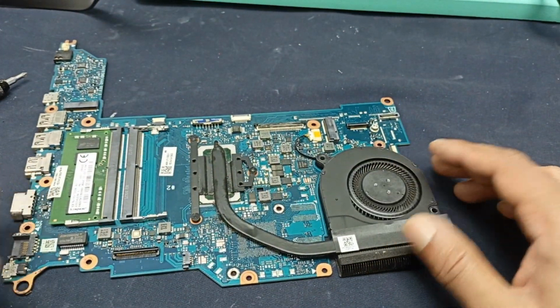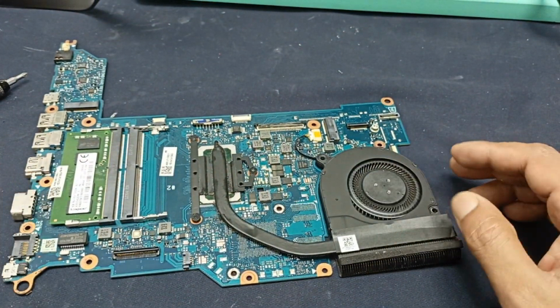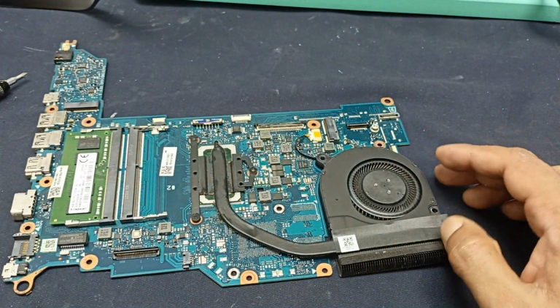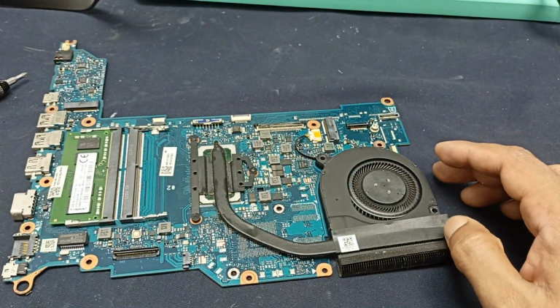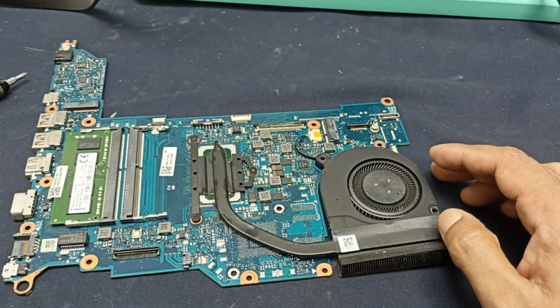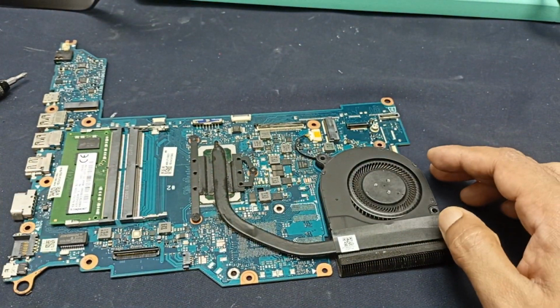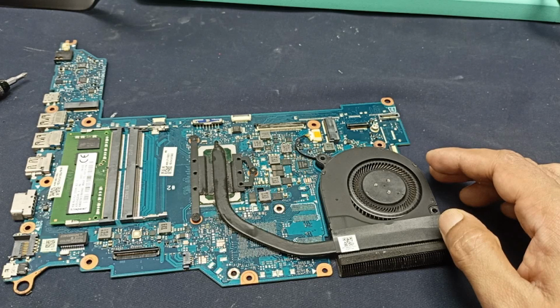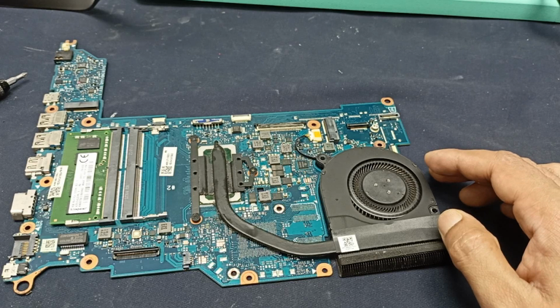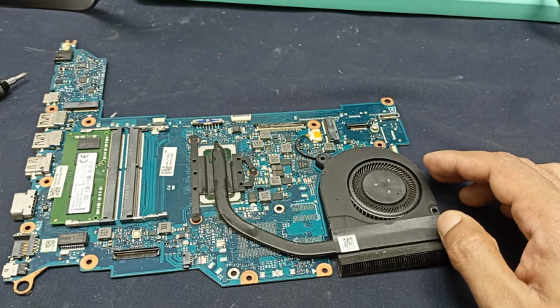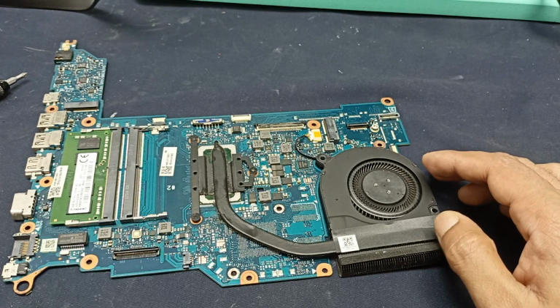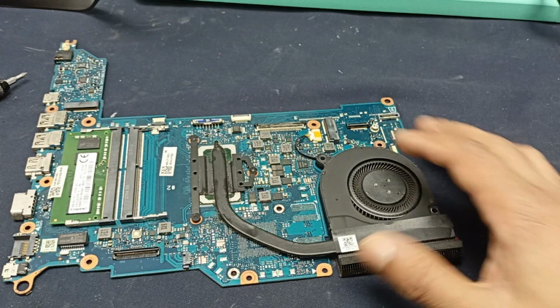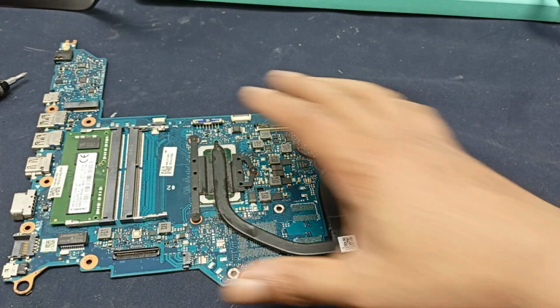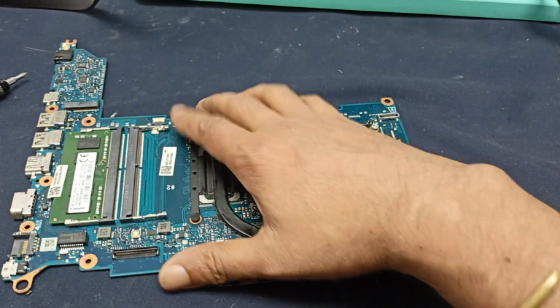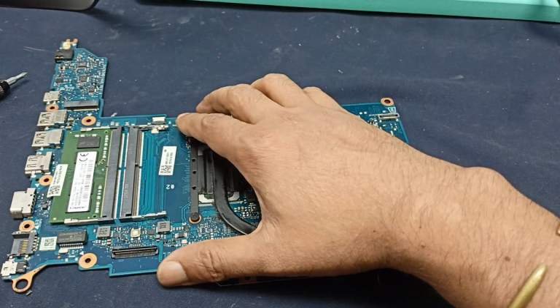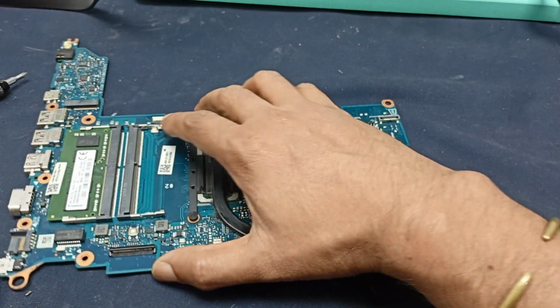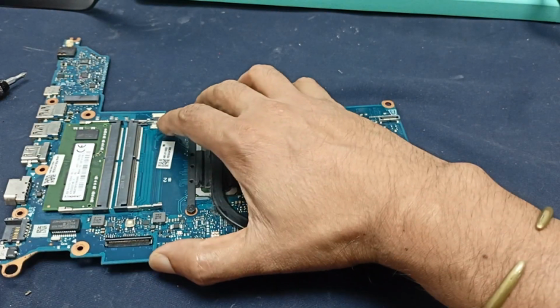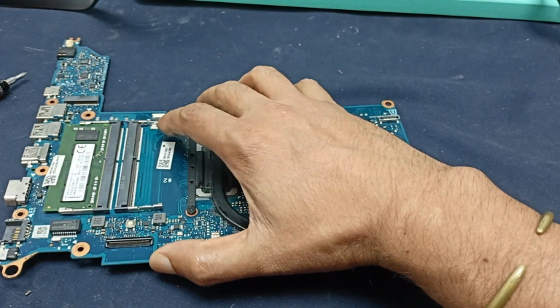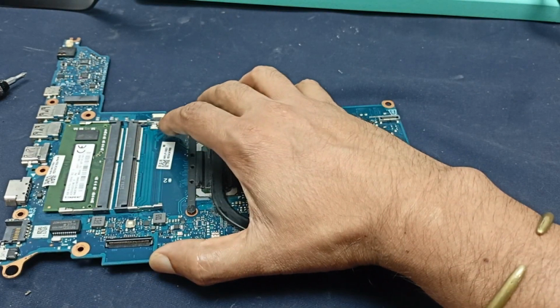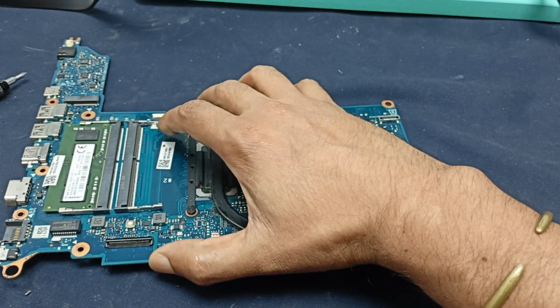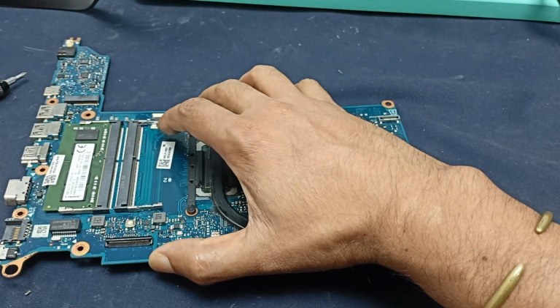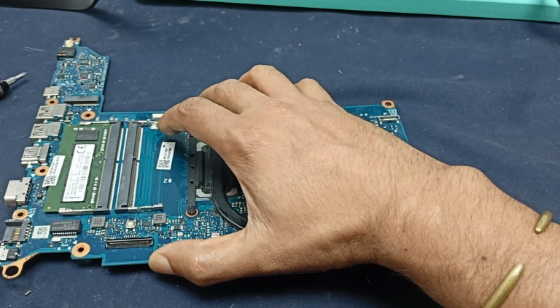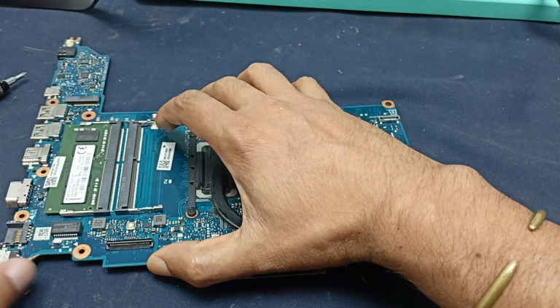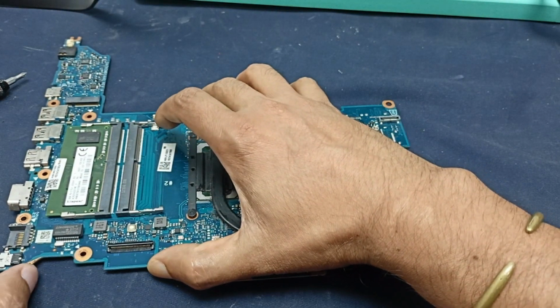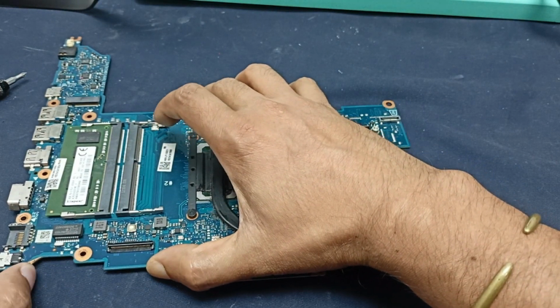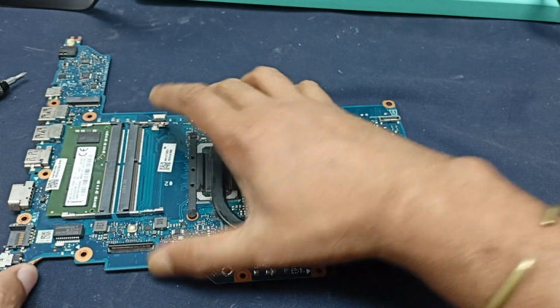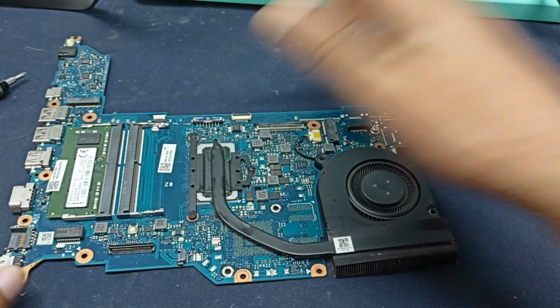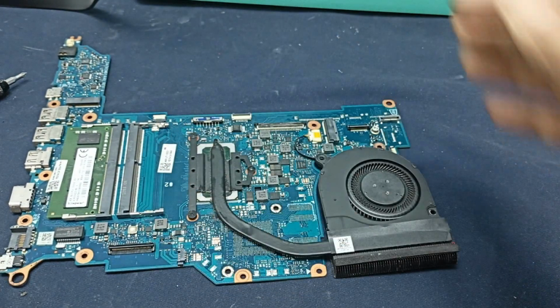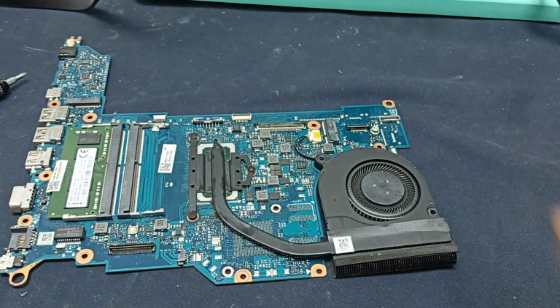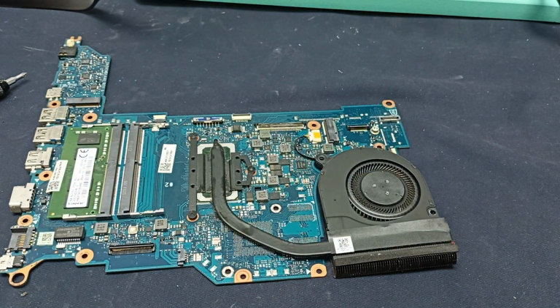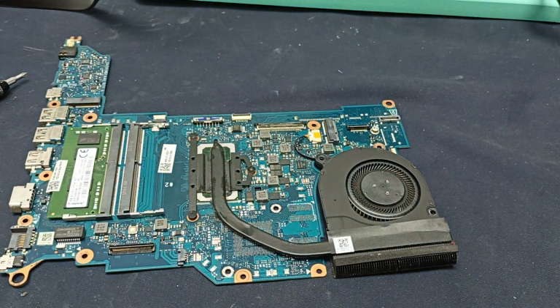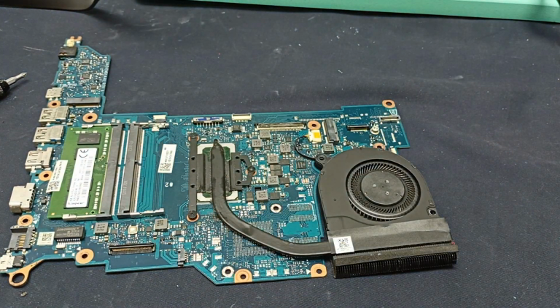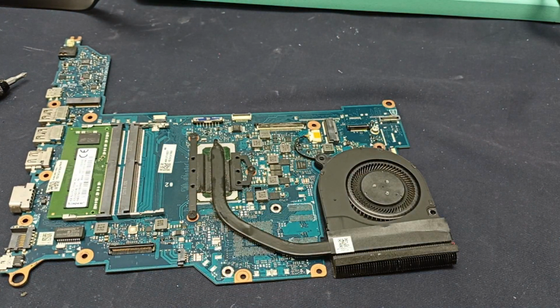Let us power up this now and see what happened.